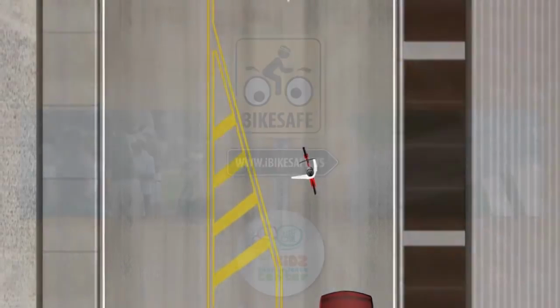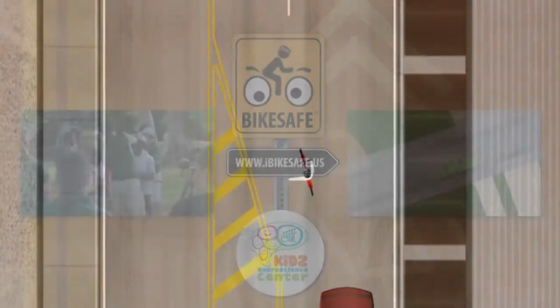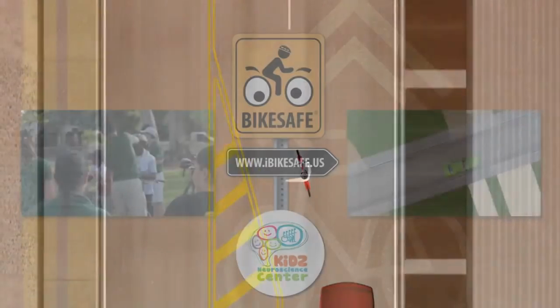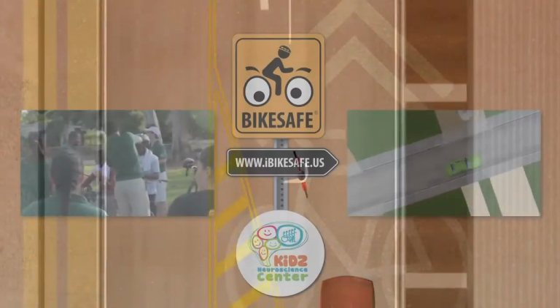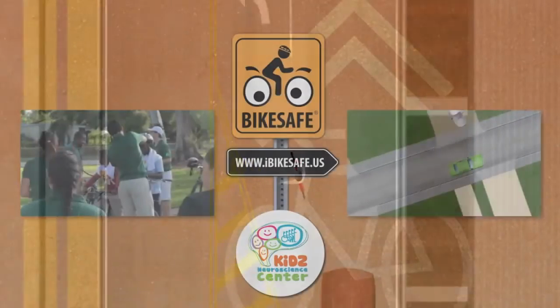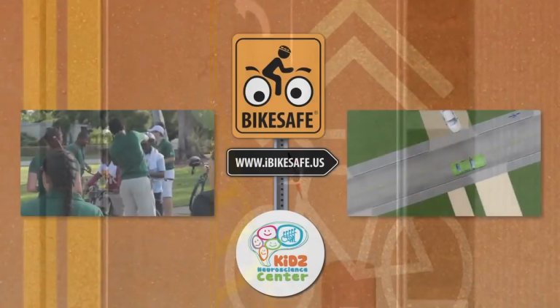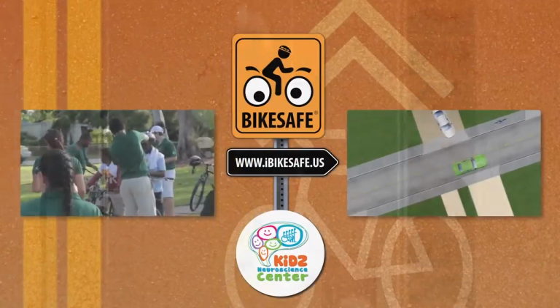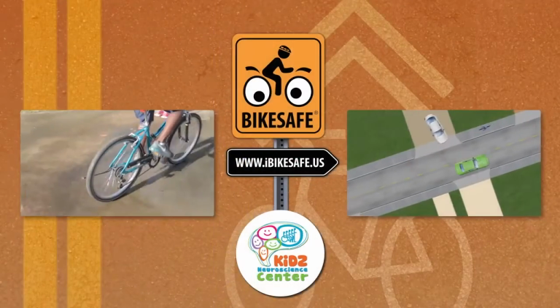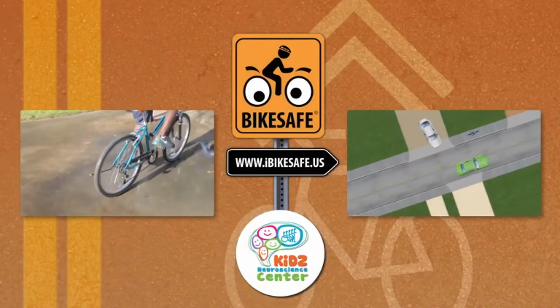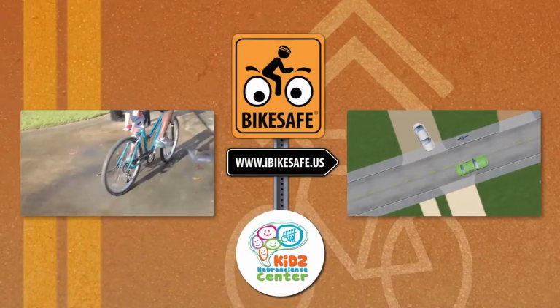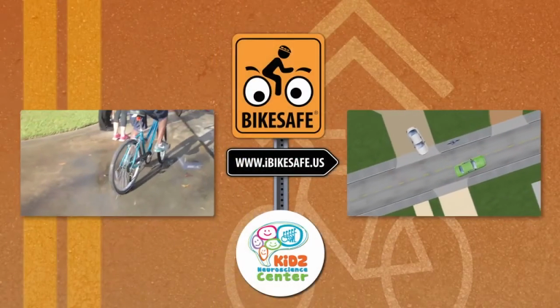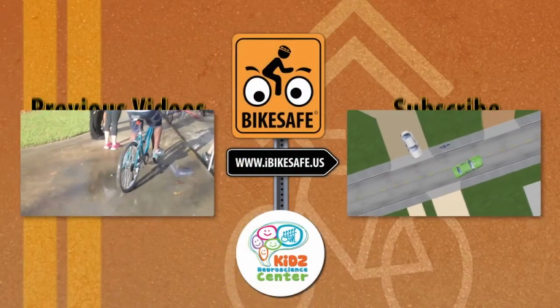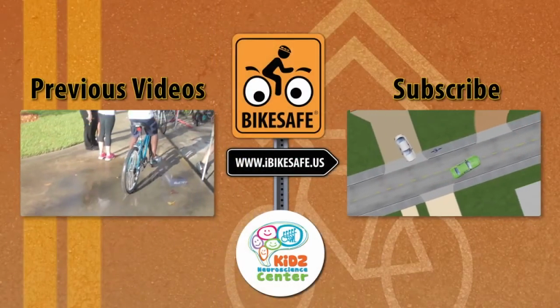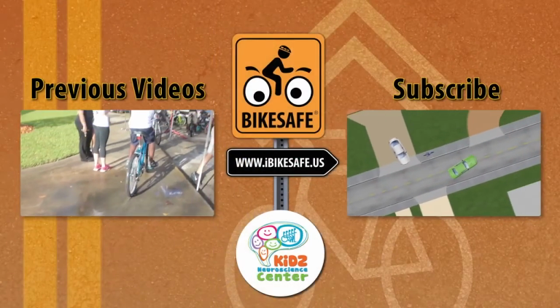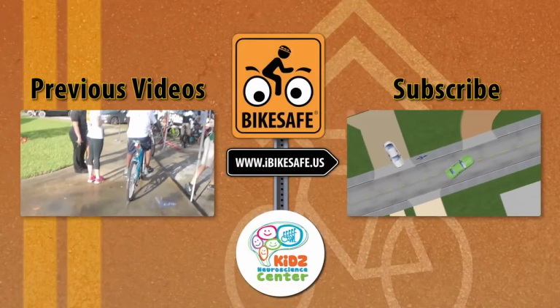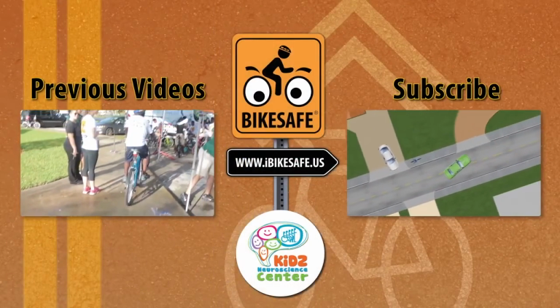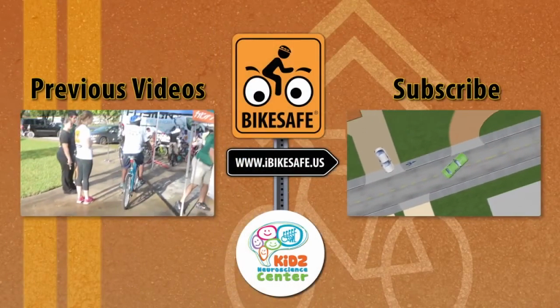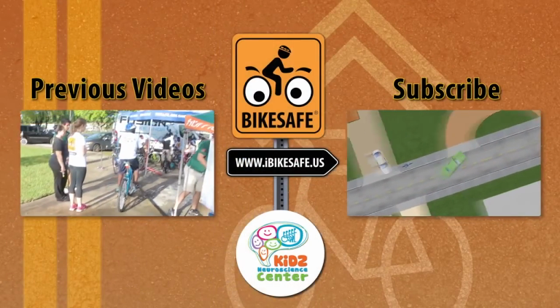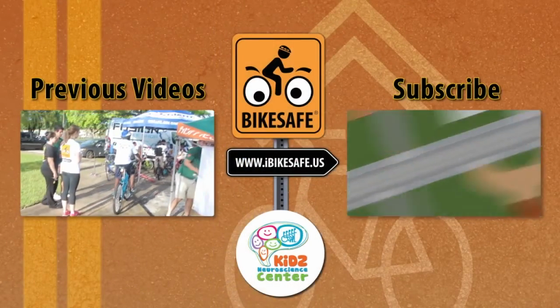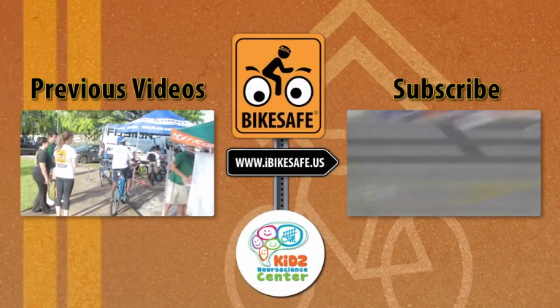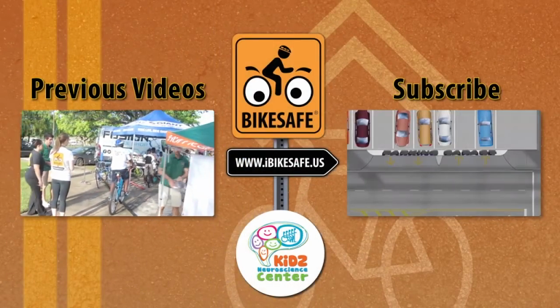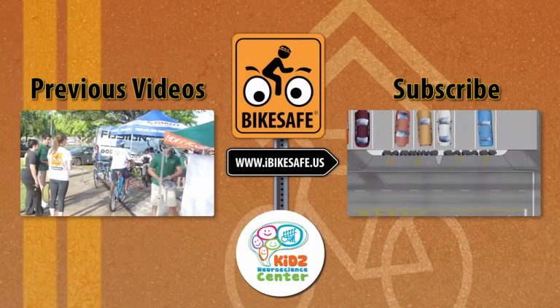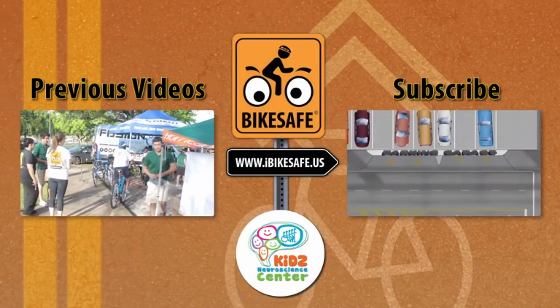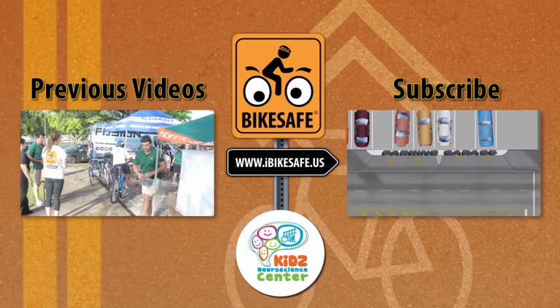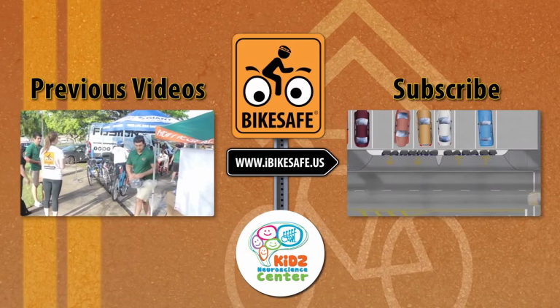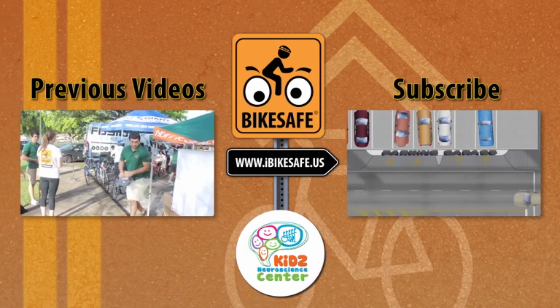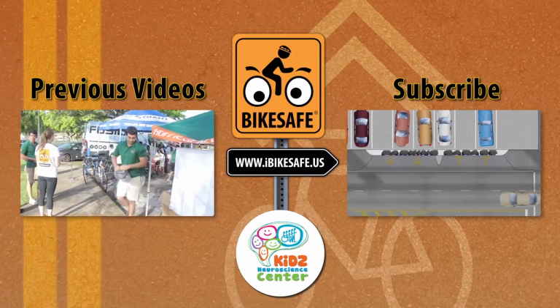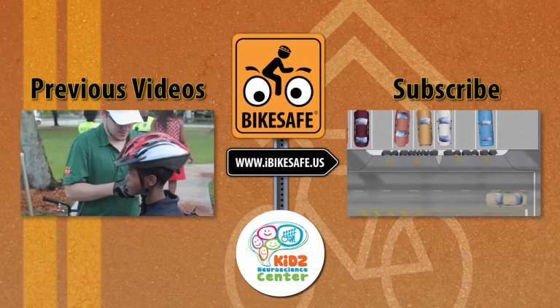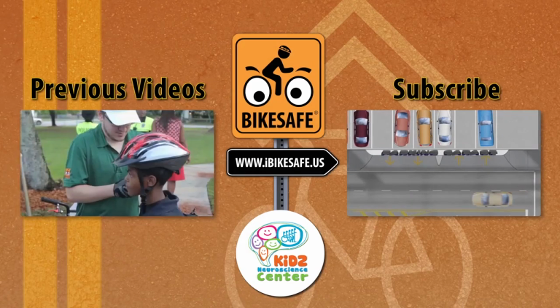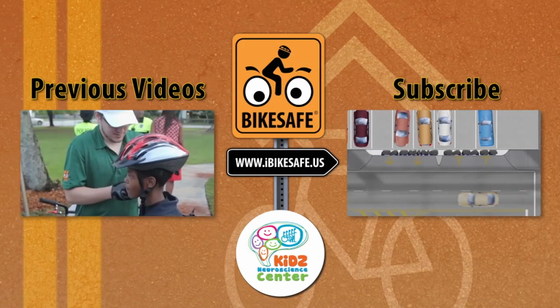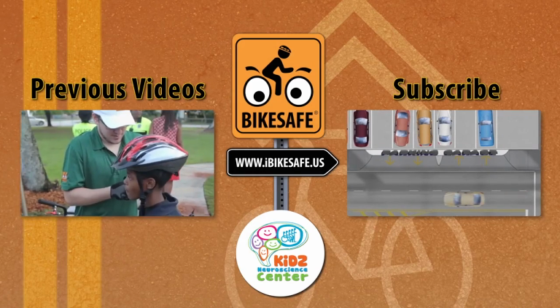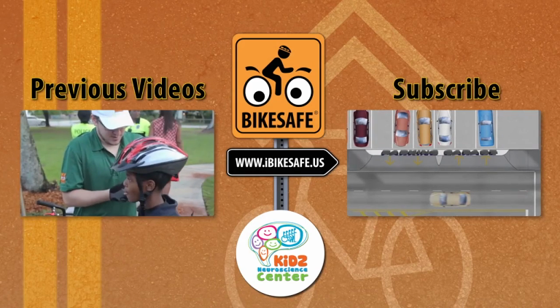If you liked this video, check out the Bike Safe website and subscribe to our channel.